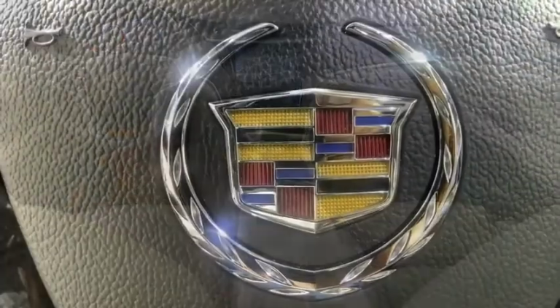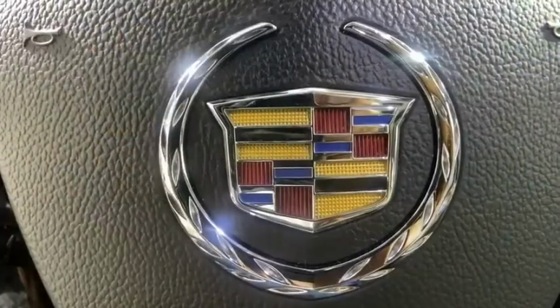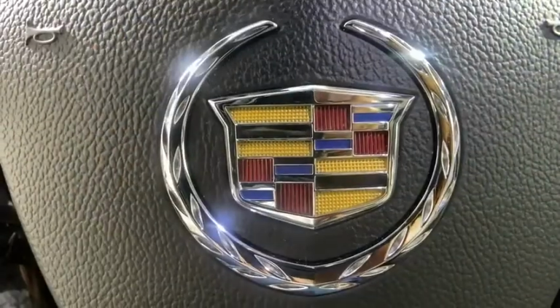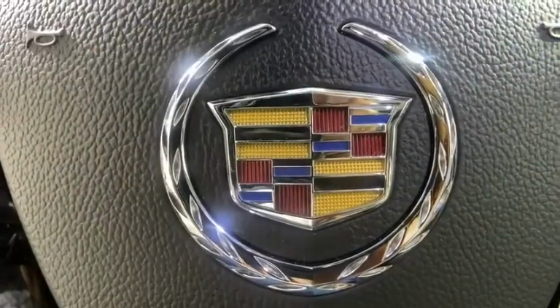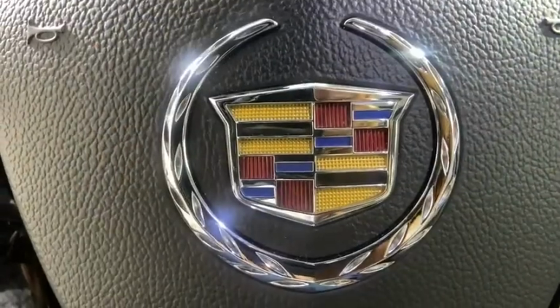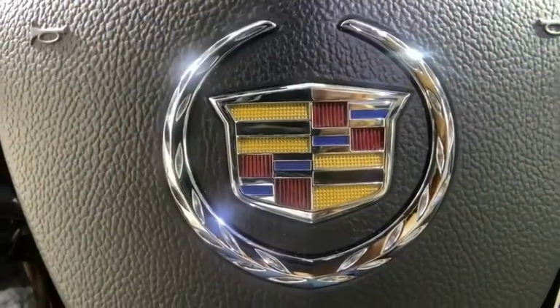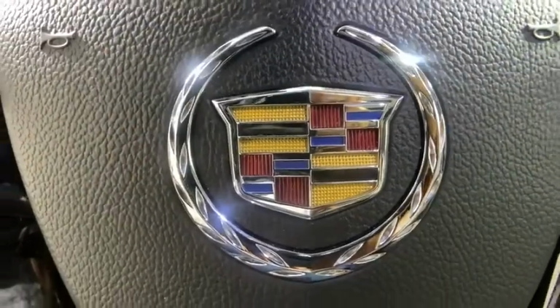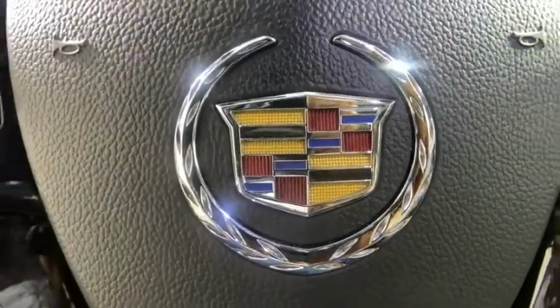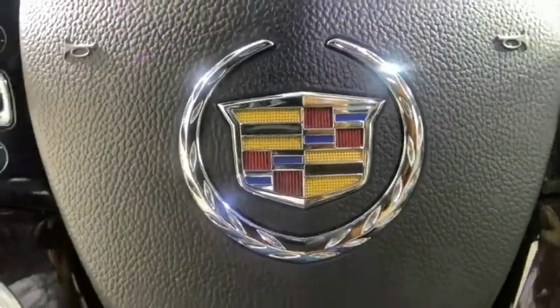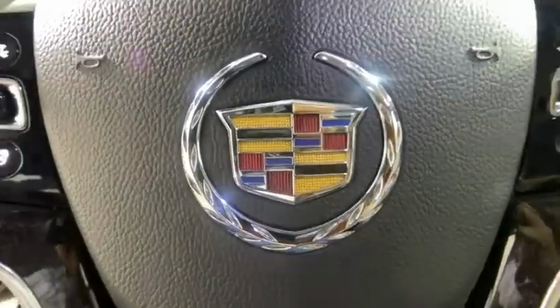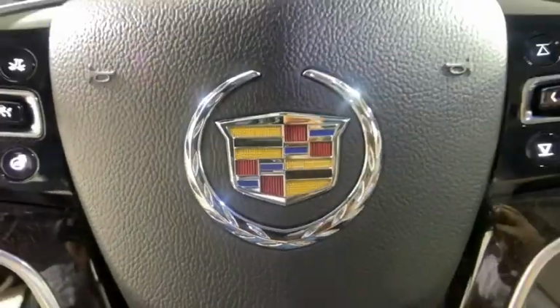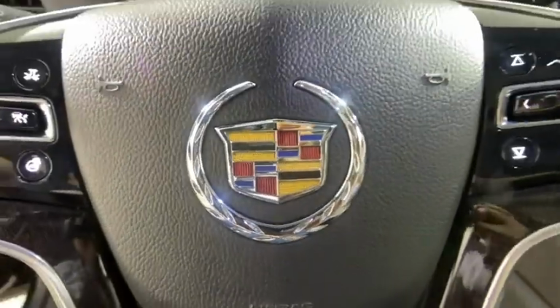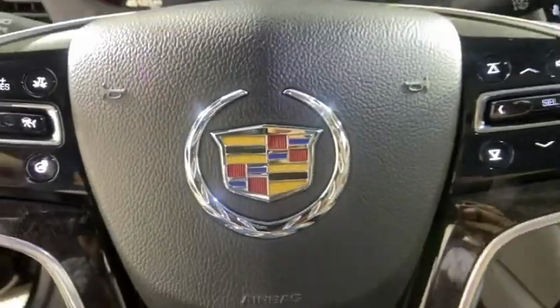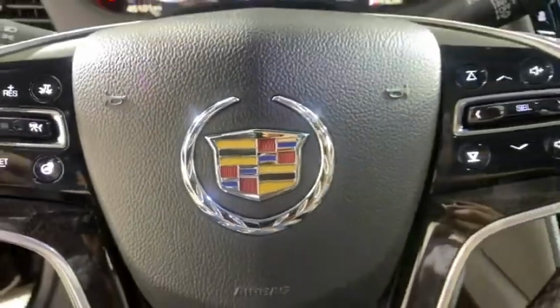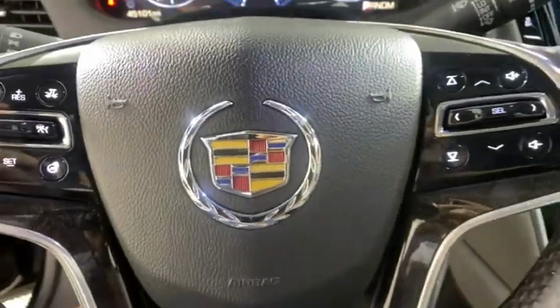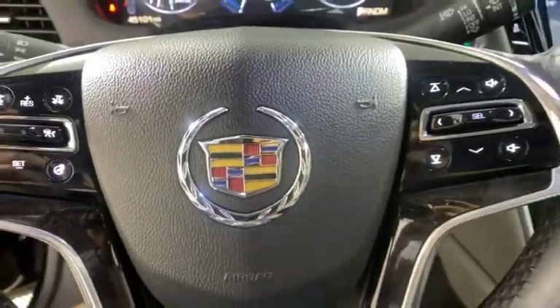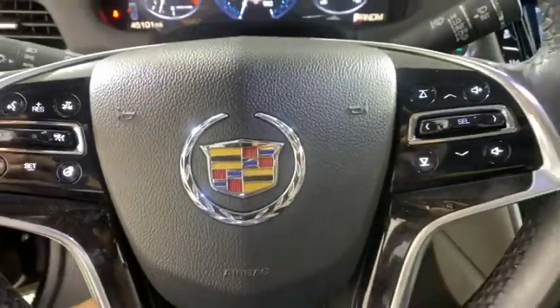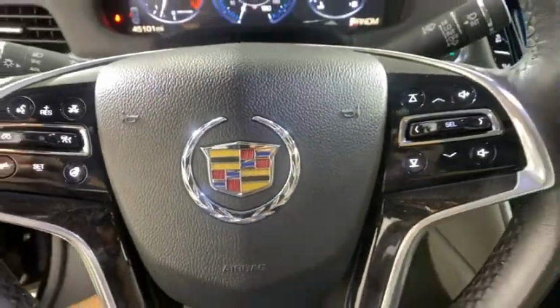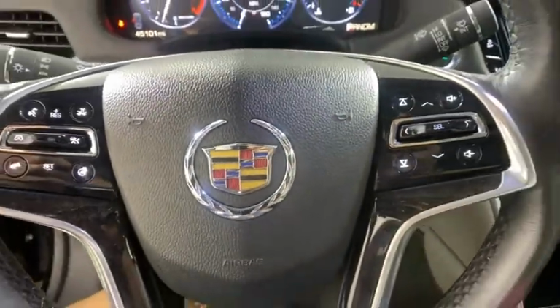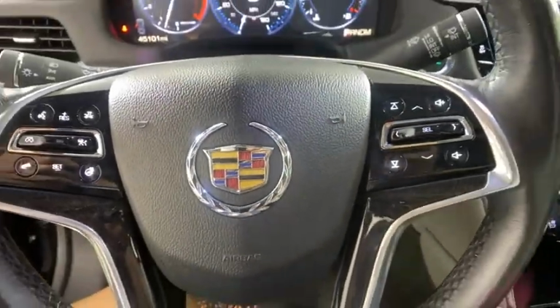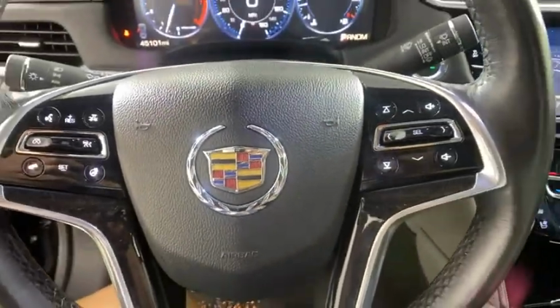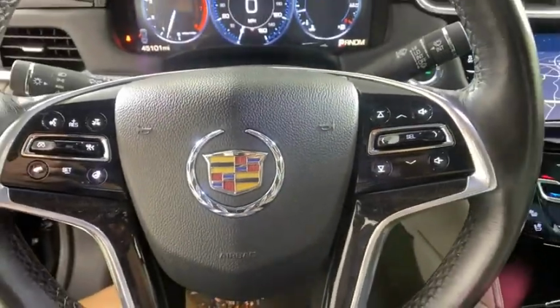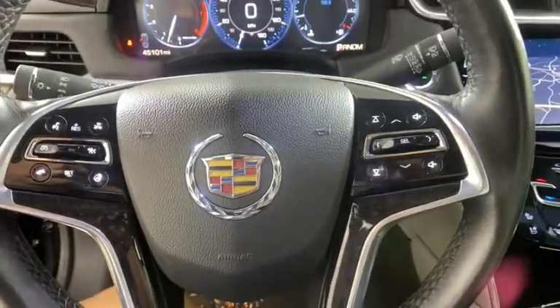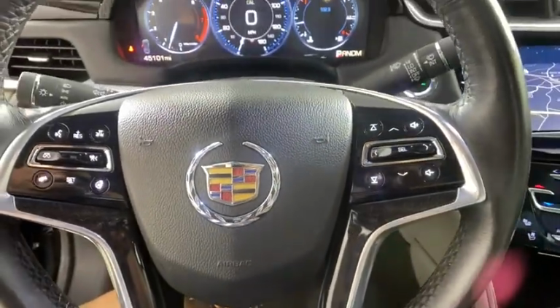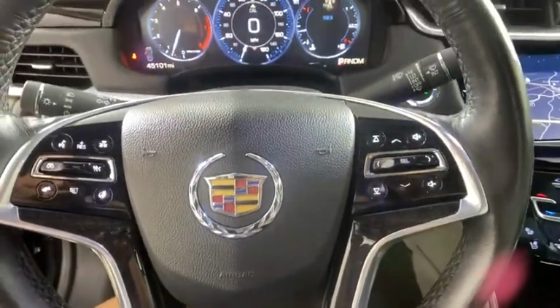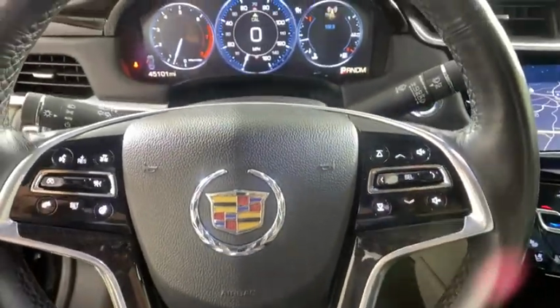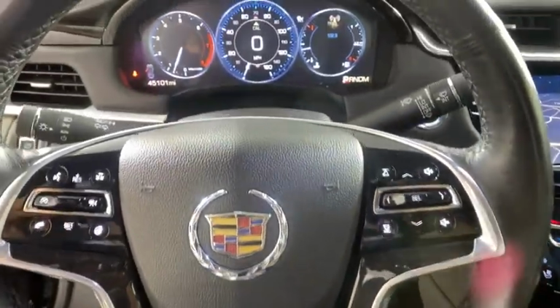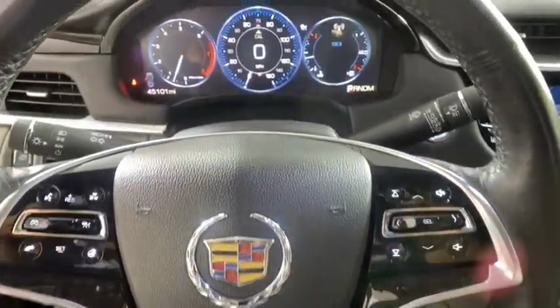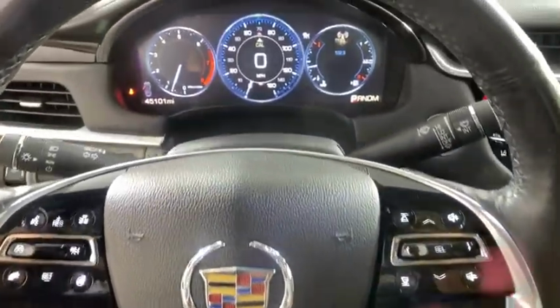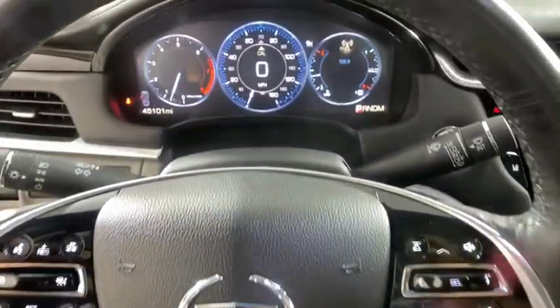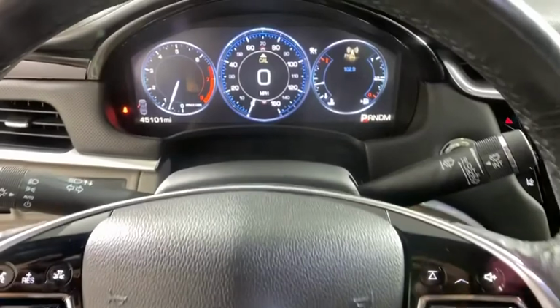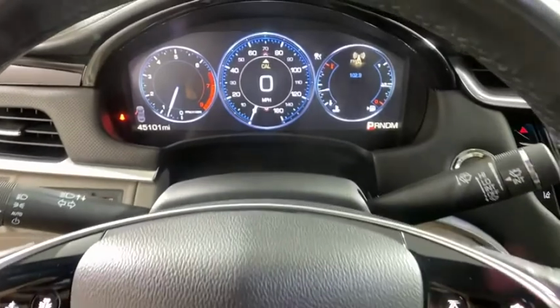Wouldn't you look great in this Cadillac XTS? Stop in today and see for yourself.